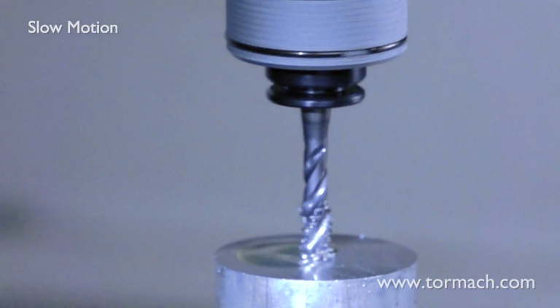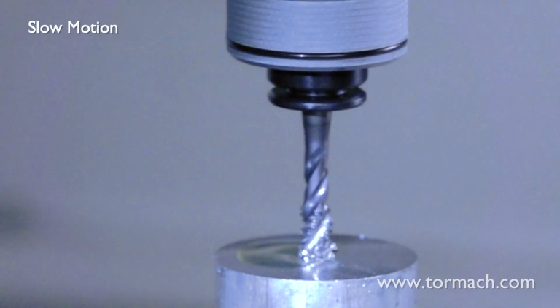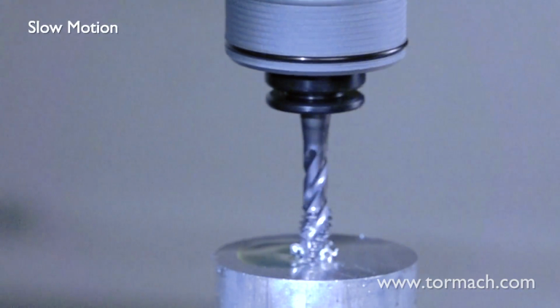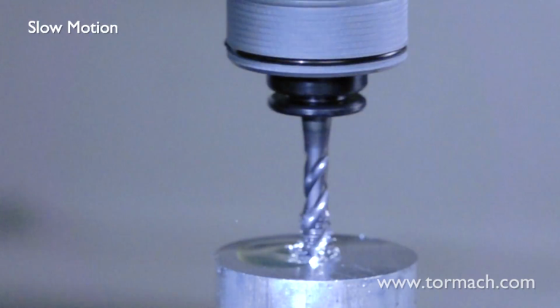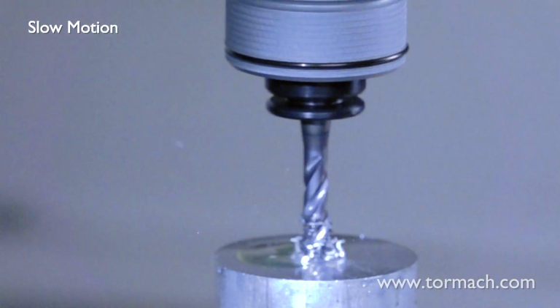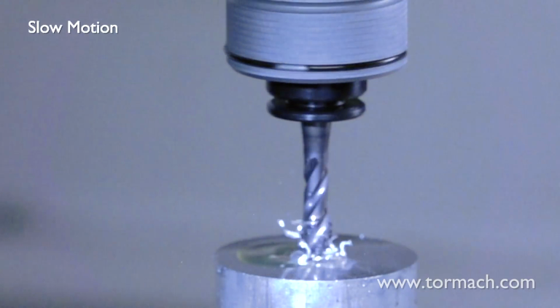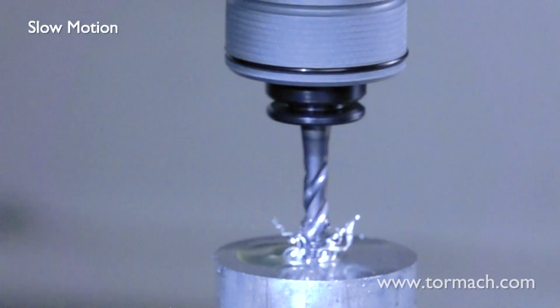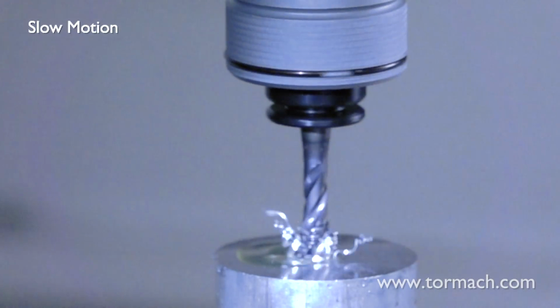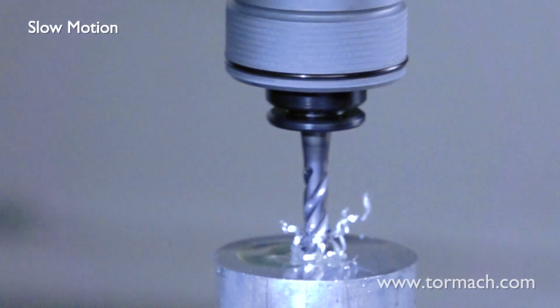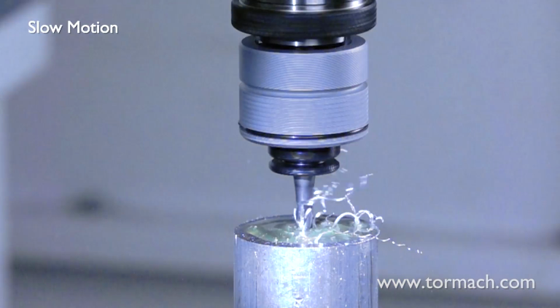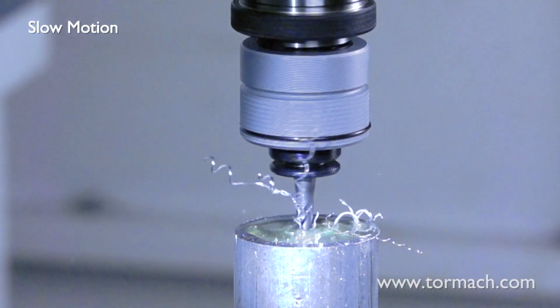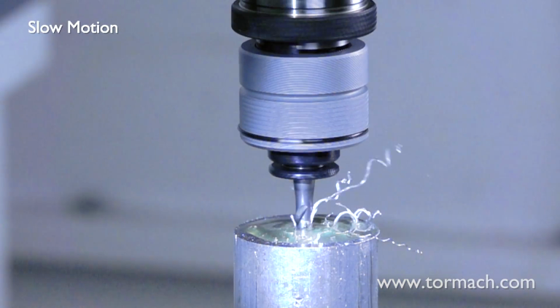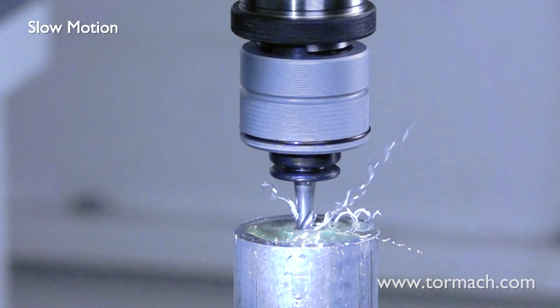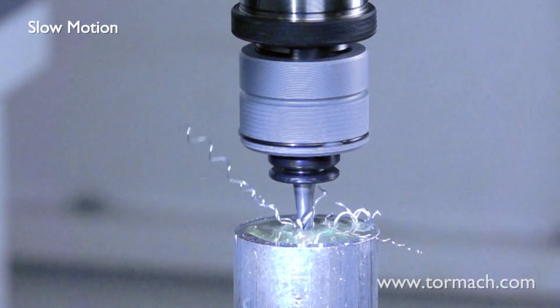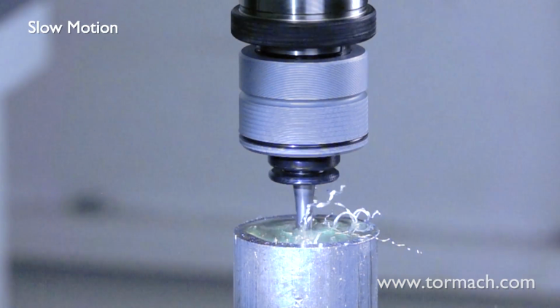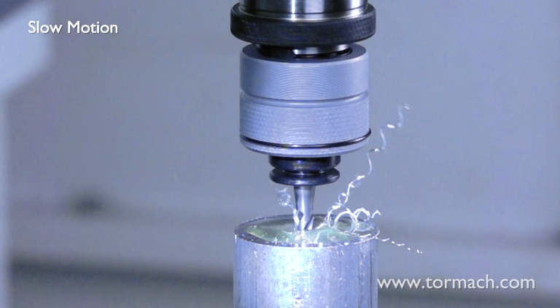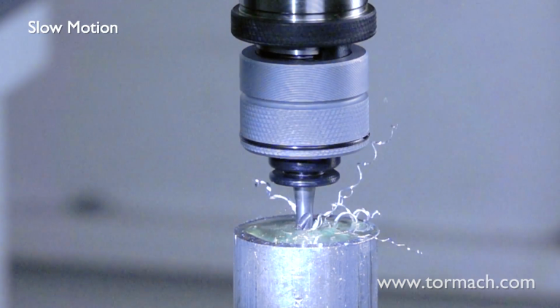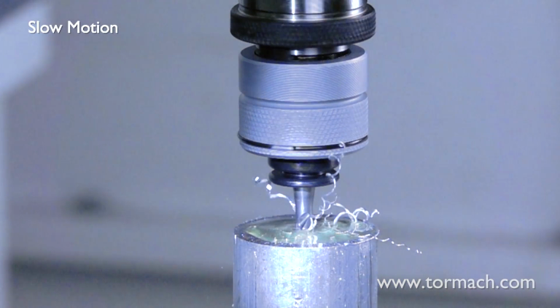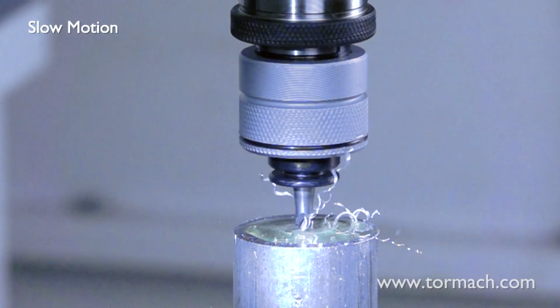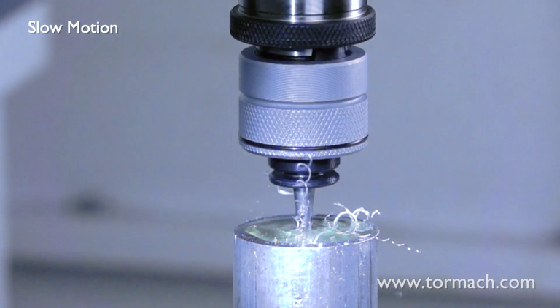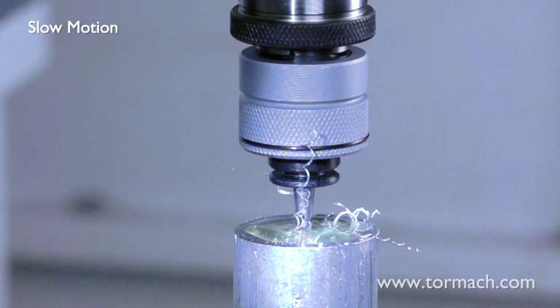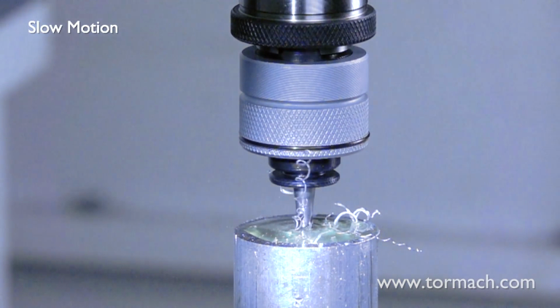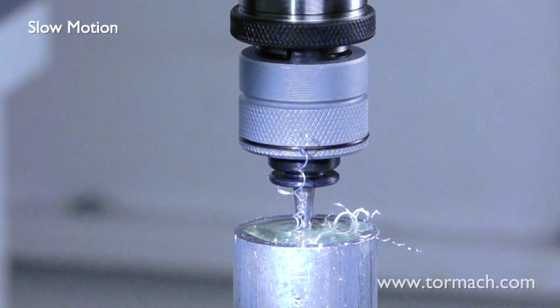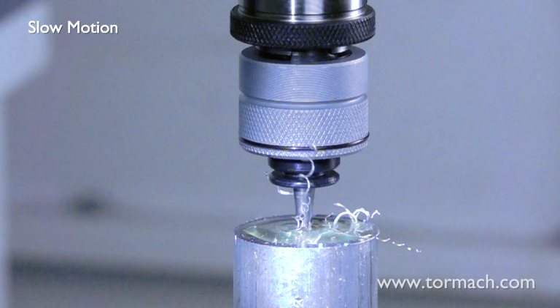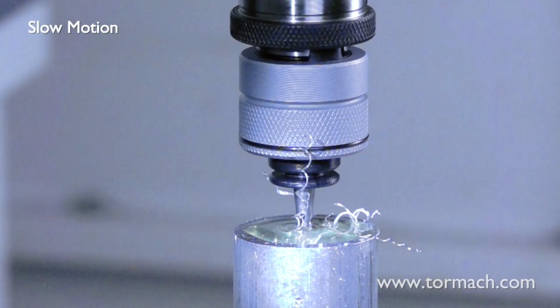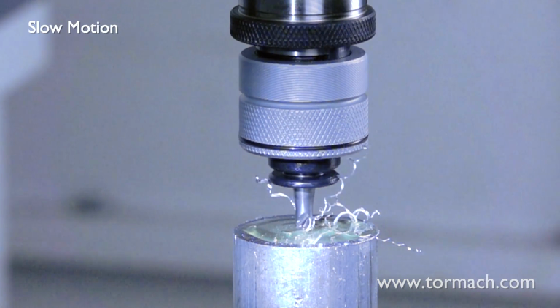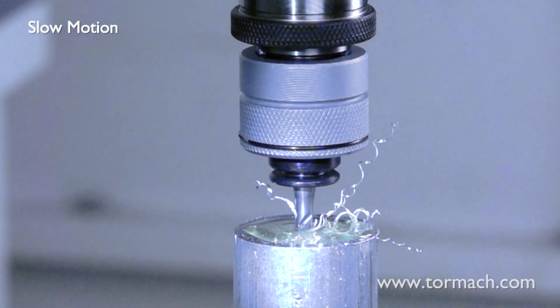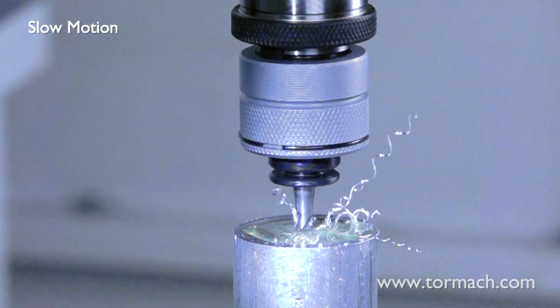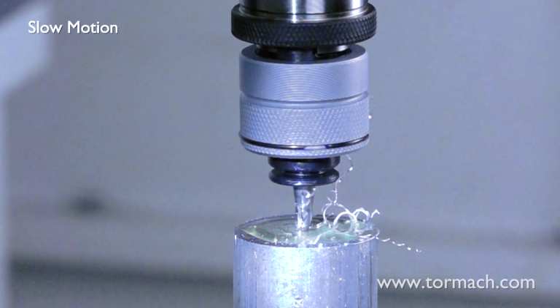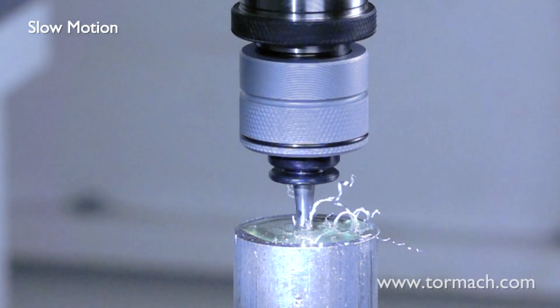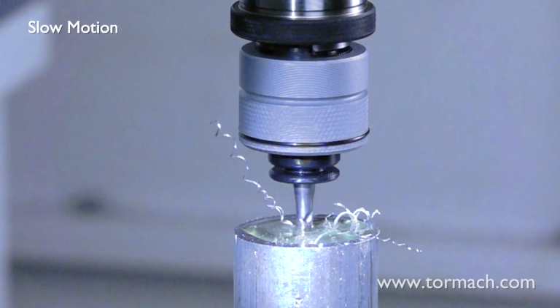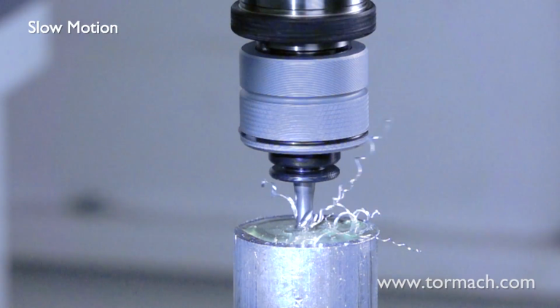The slow motion accentuates the wobble. This is normal for this tool as it adjusts to follow the center line into the hole.